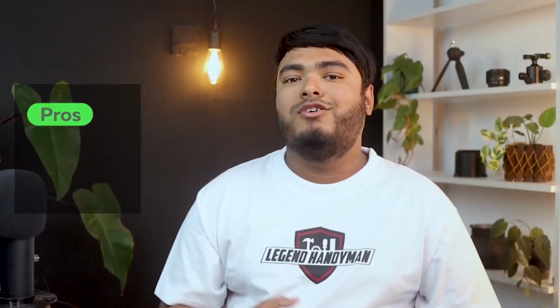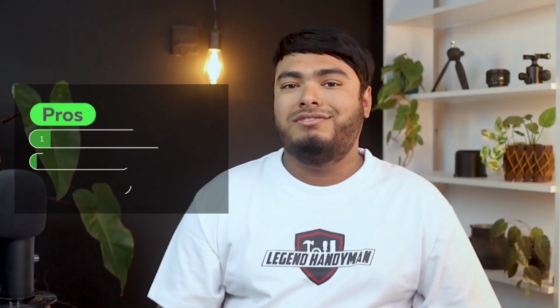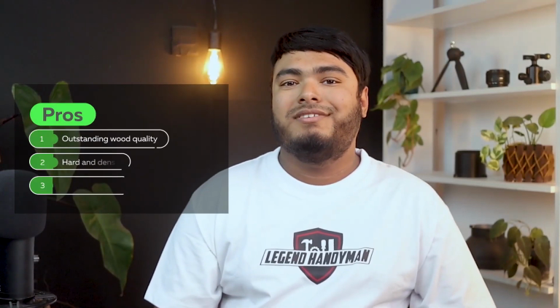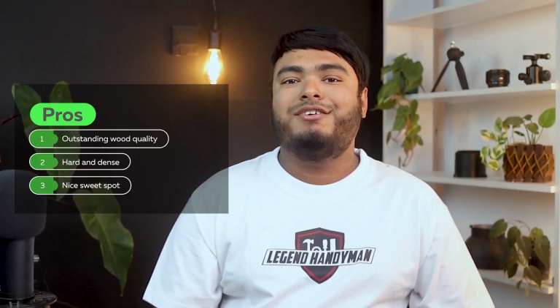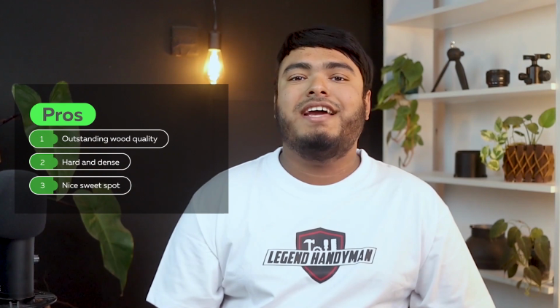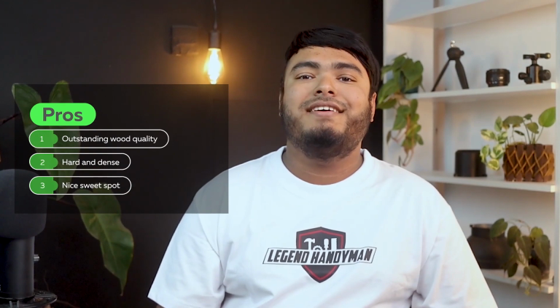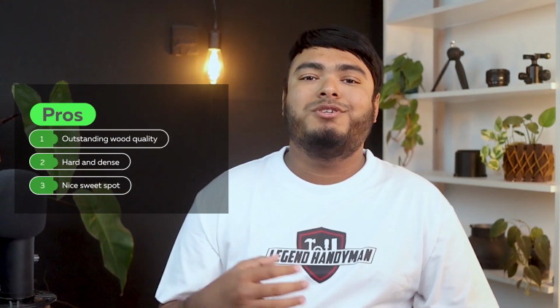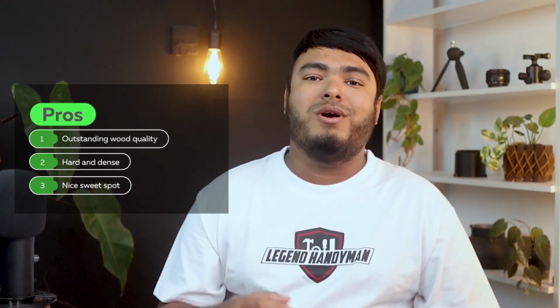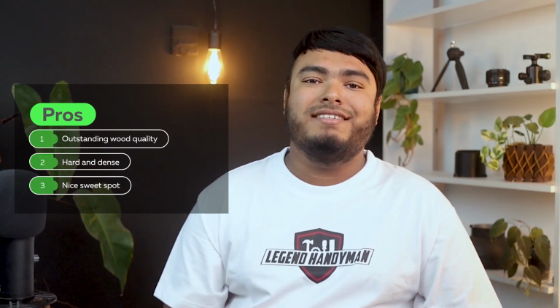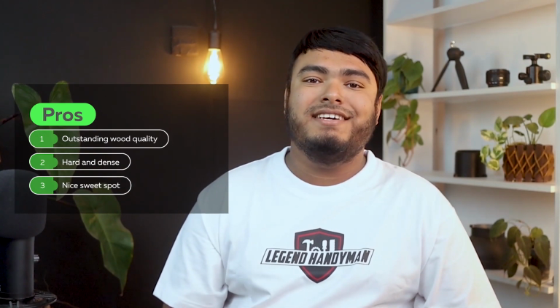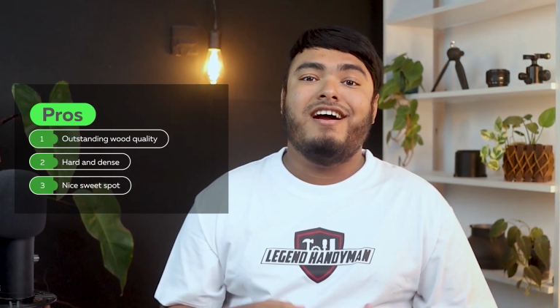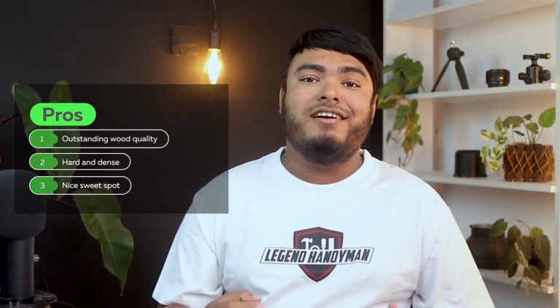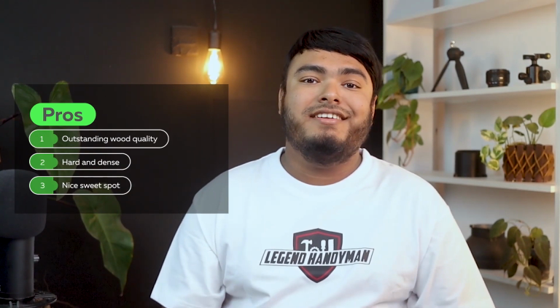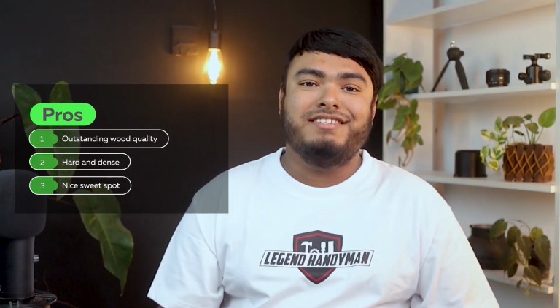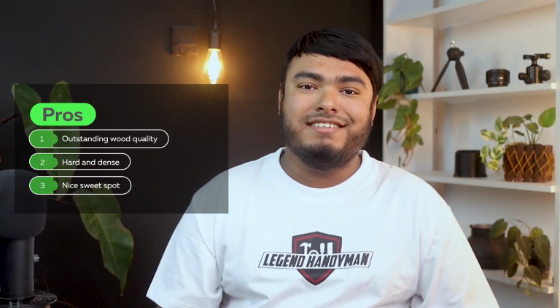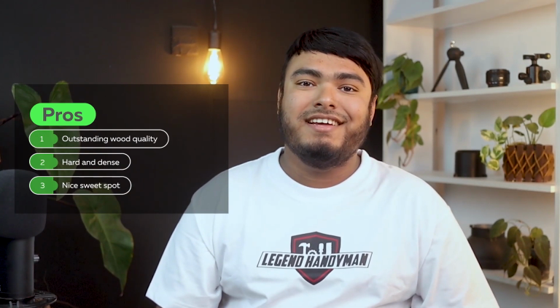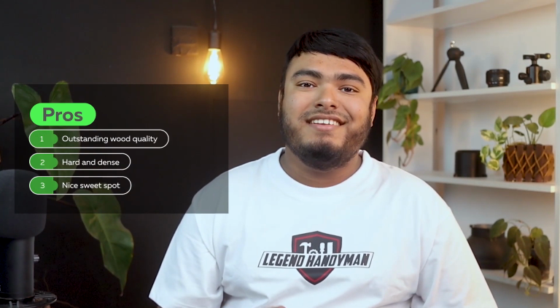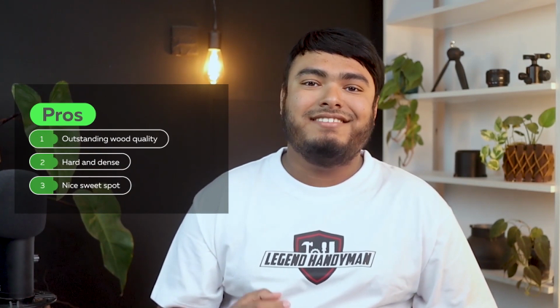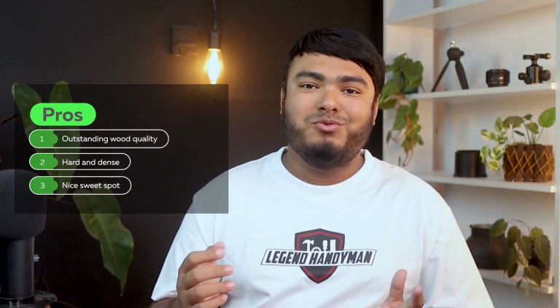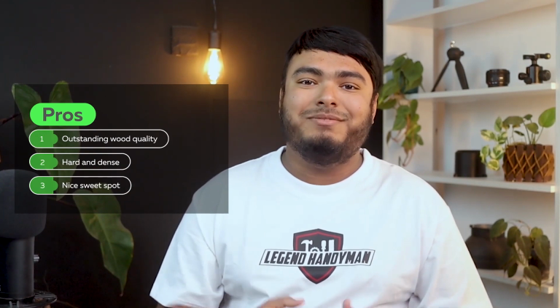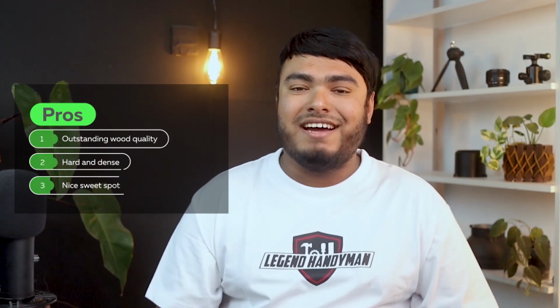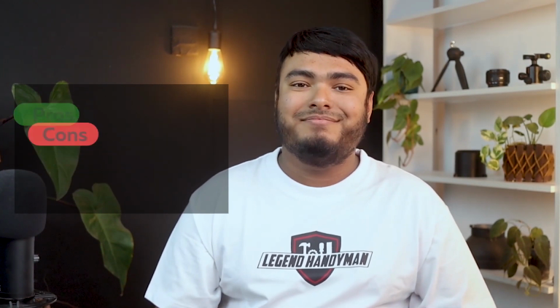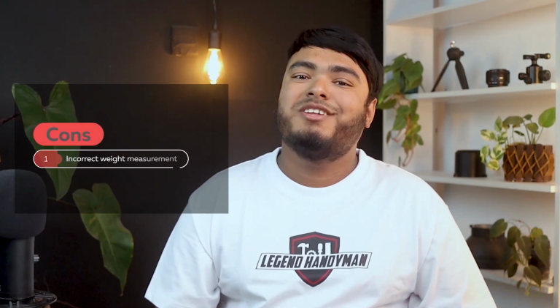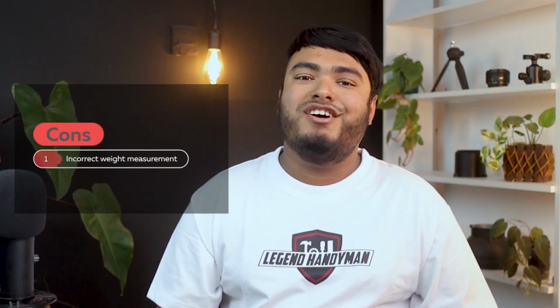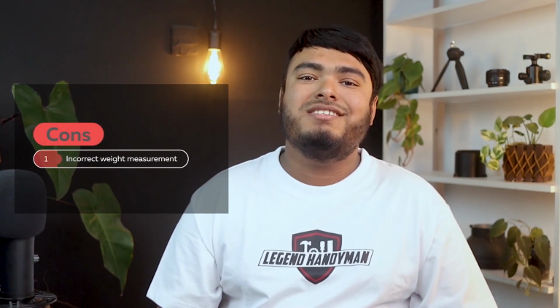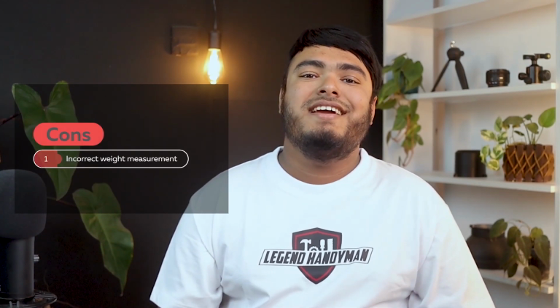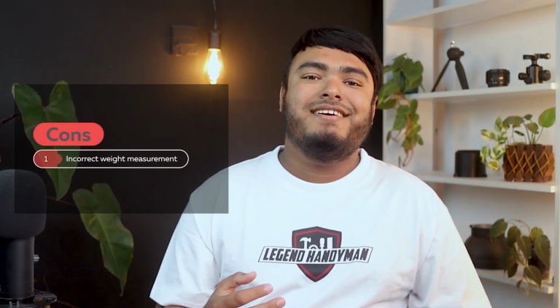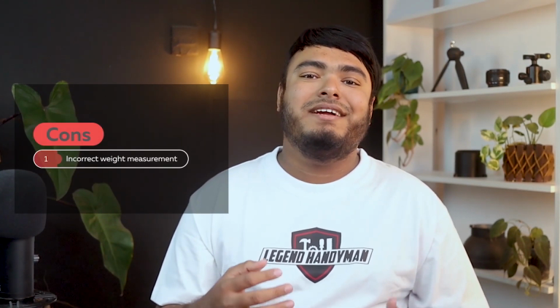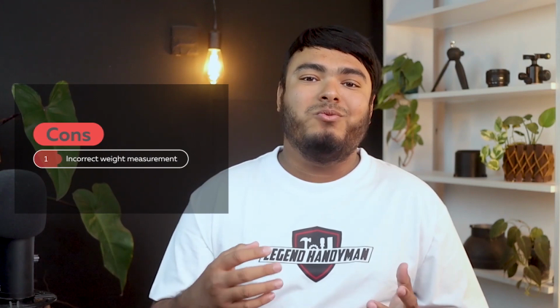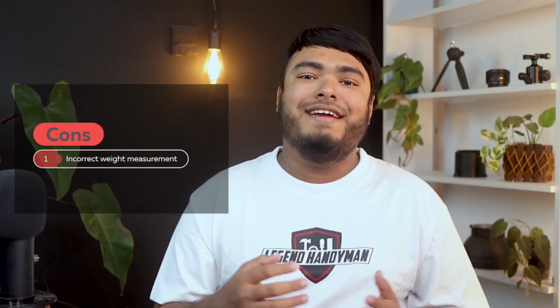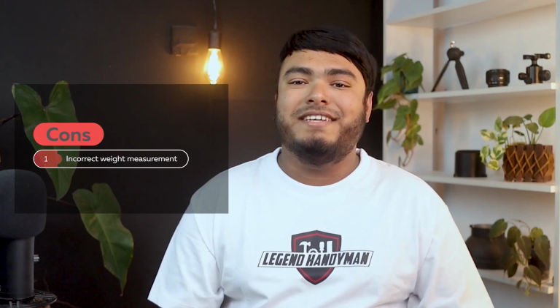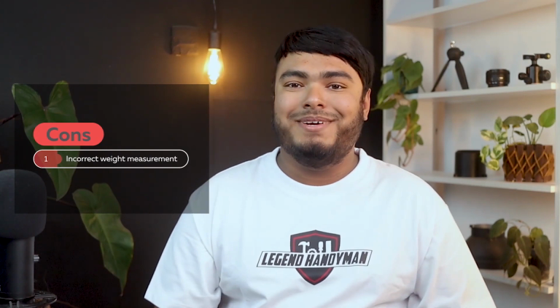Pros: outstanding wood quality, hard and dense, nice sweet spot. Cons: incorrect weight measurement.